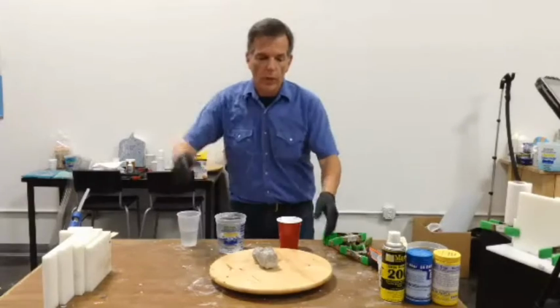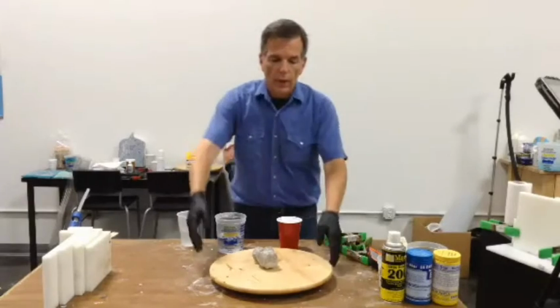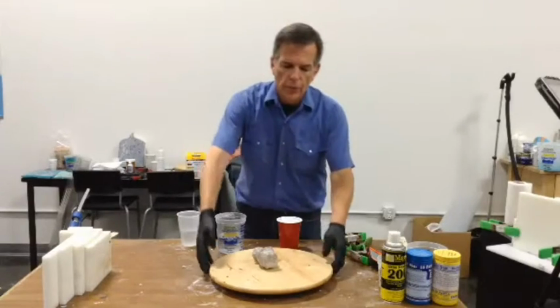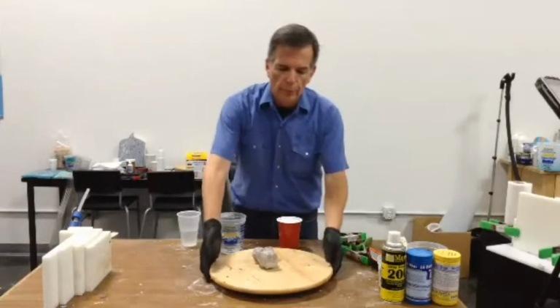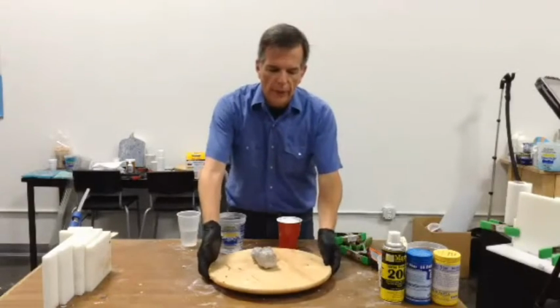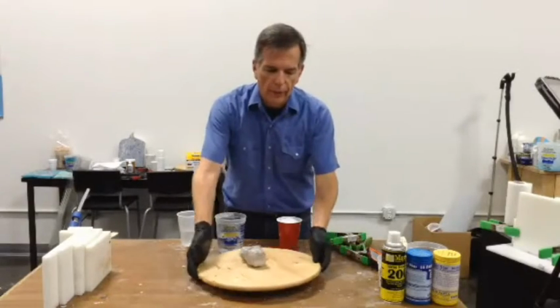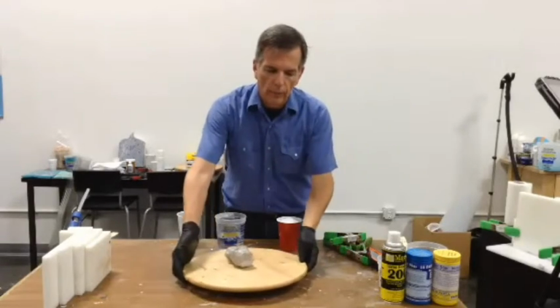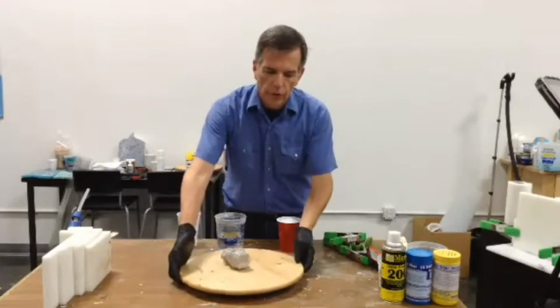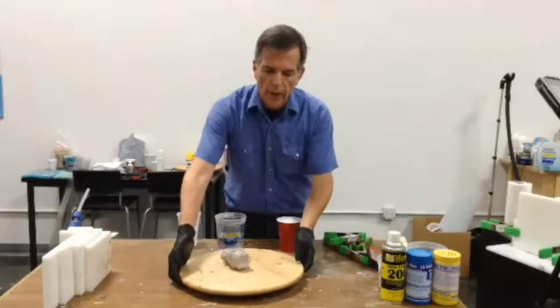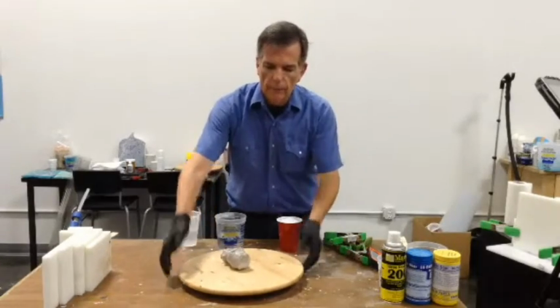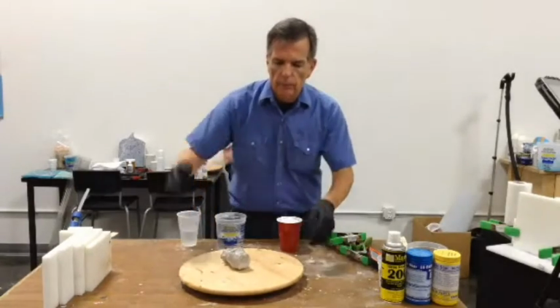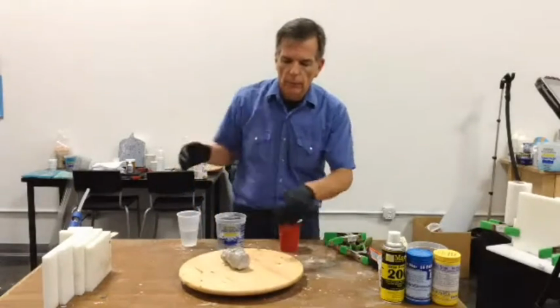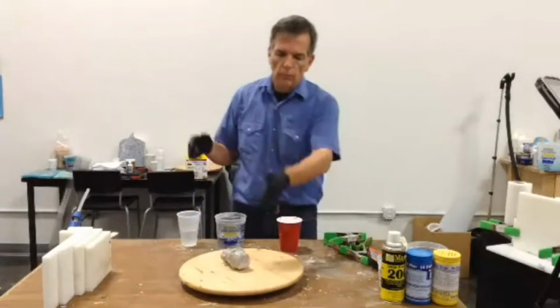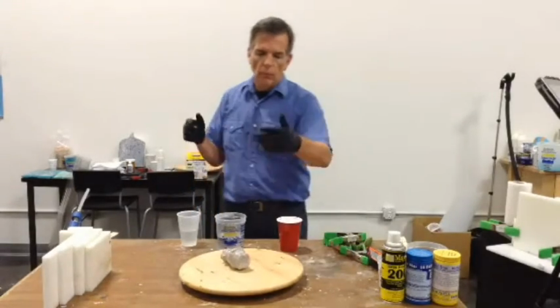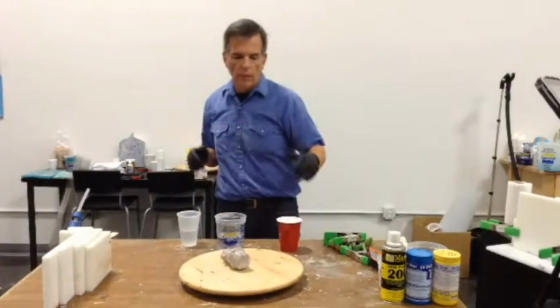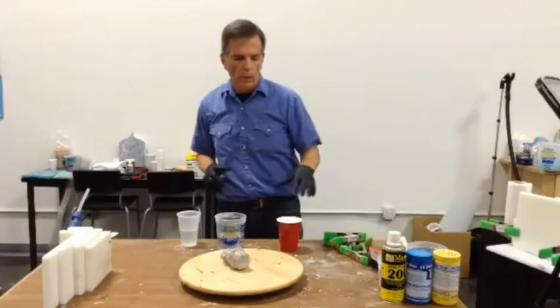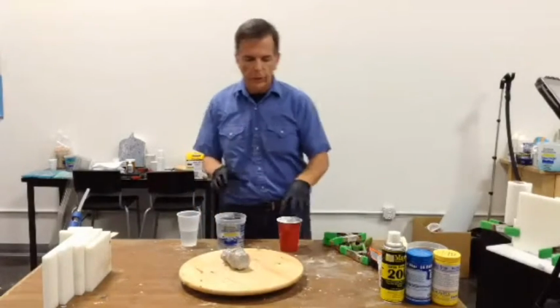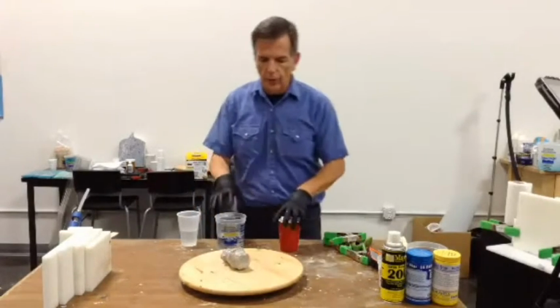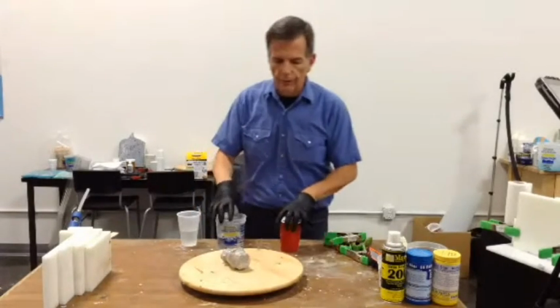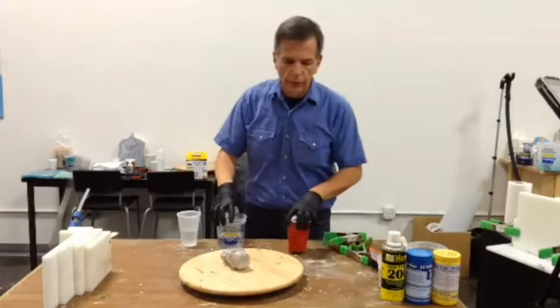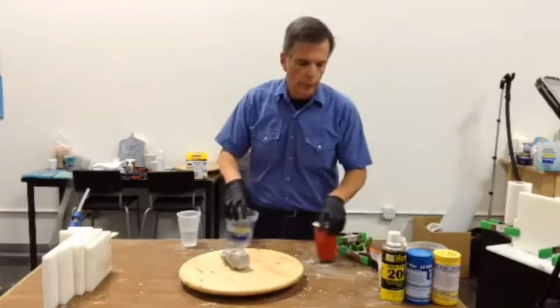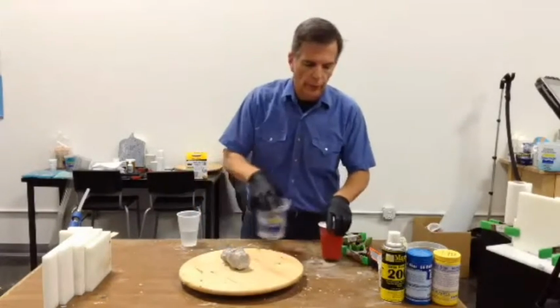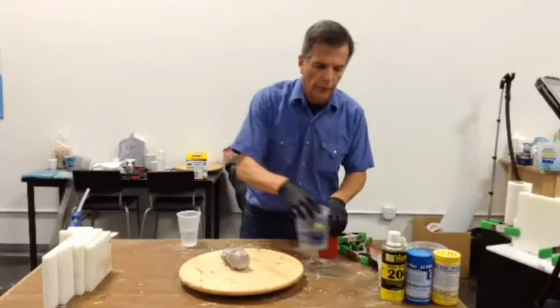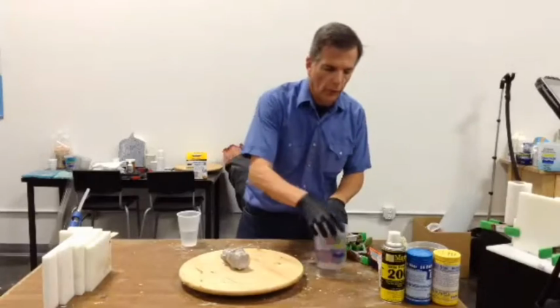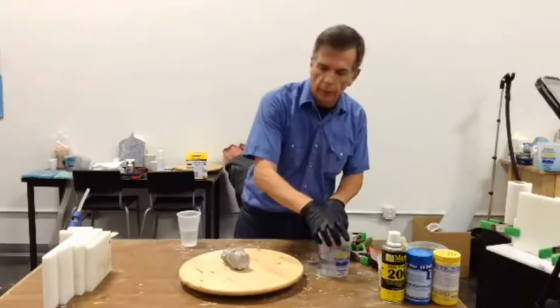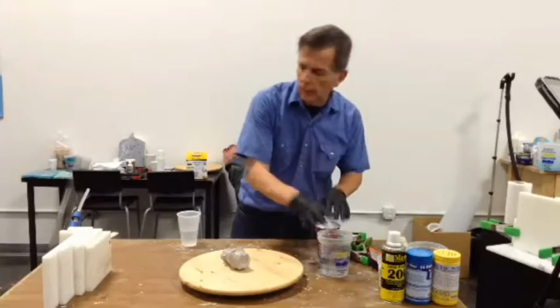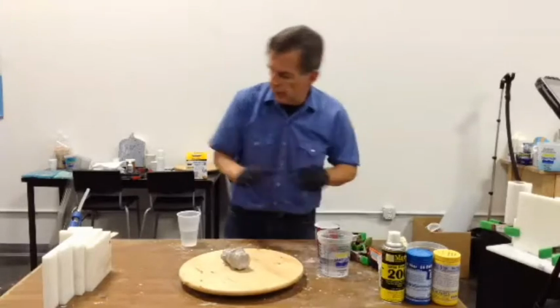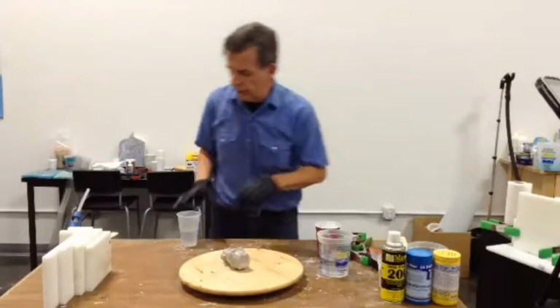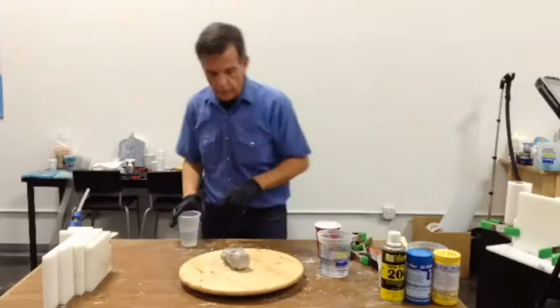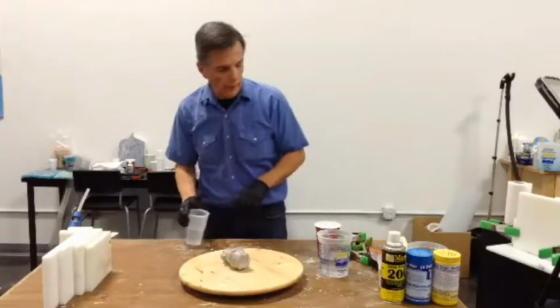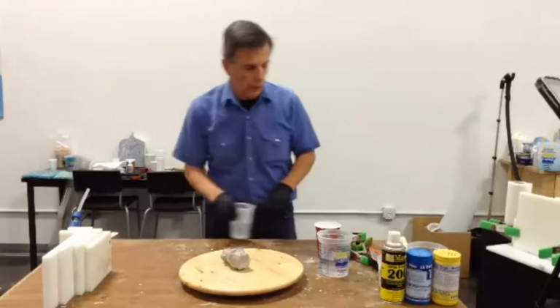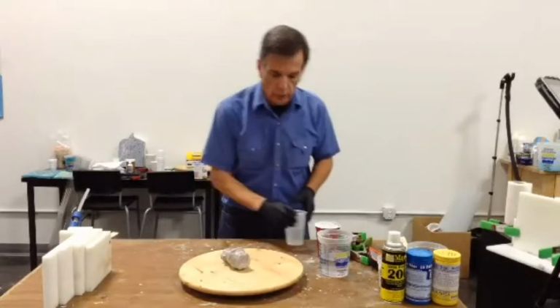Here's your basic shape, more or less good enough for a two-piecer. So we're going to put the box together ever so quickly.